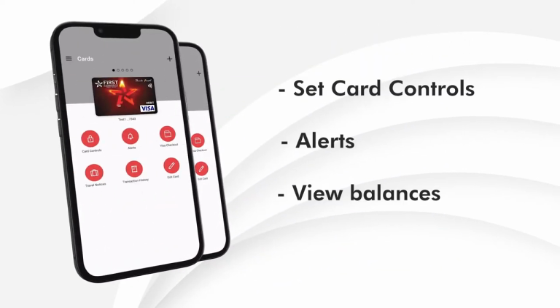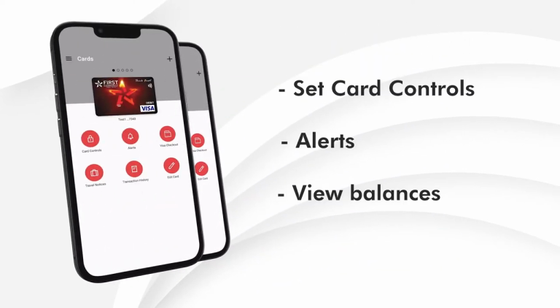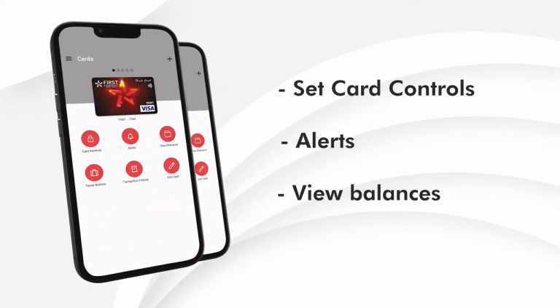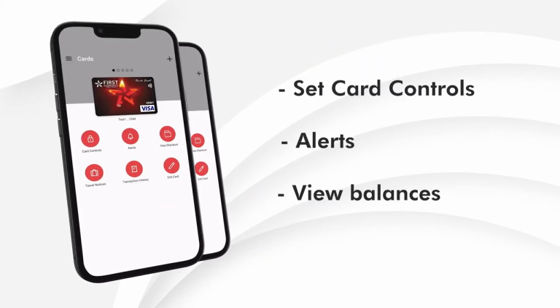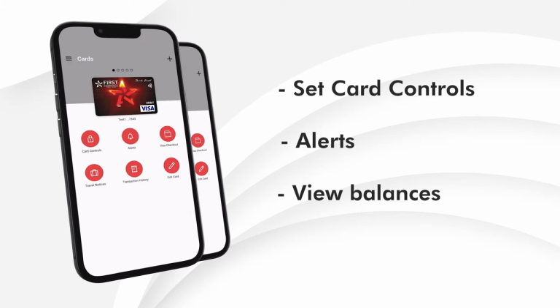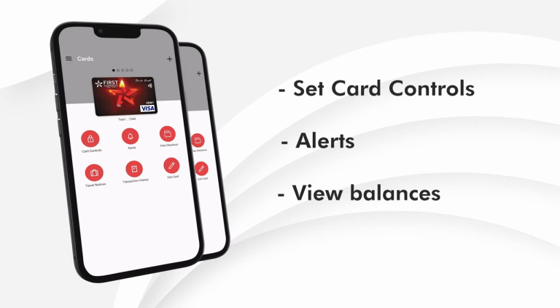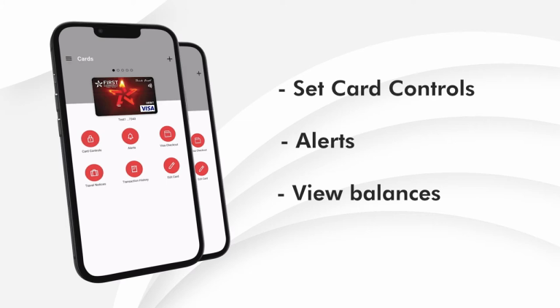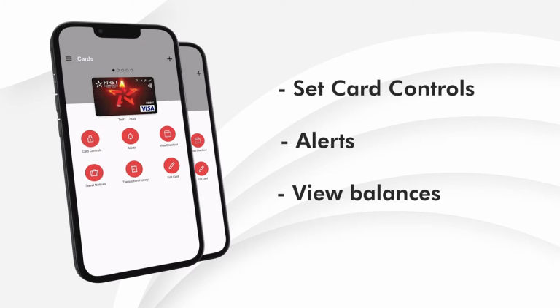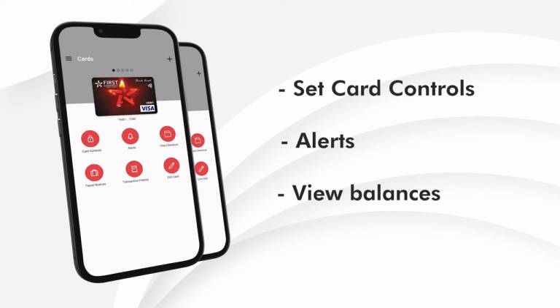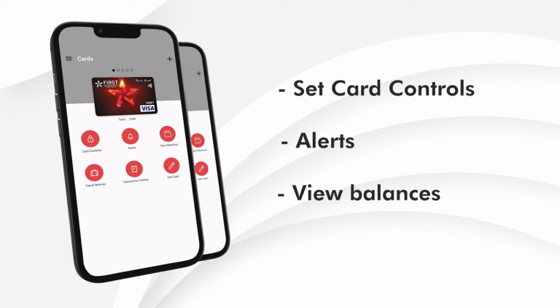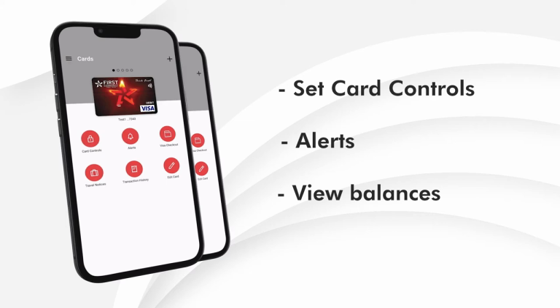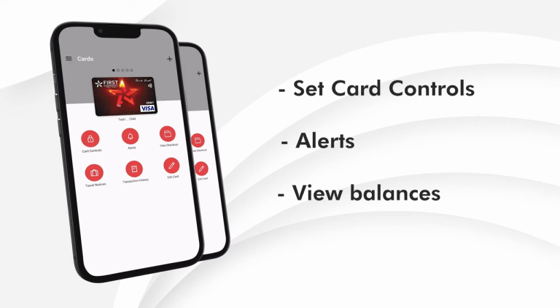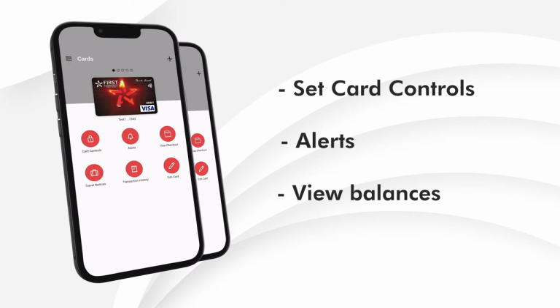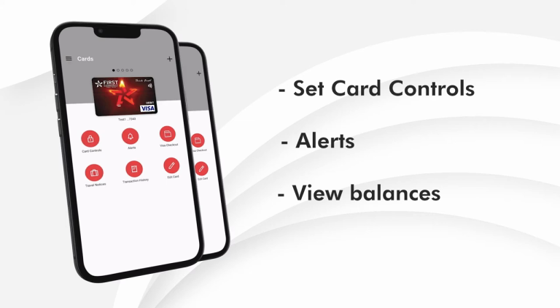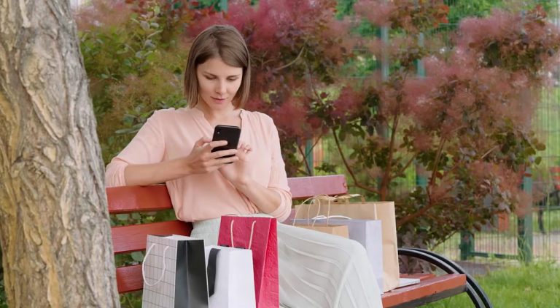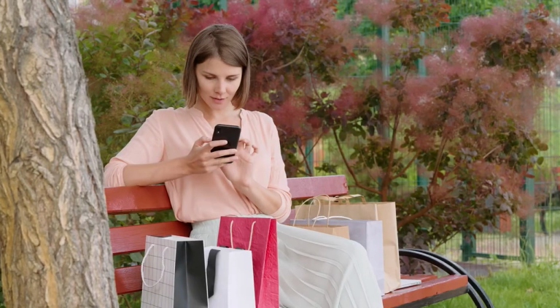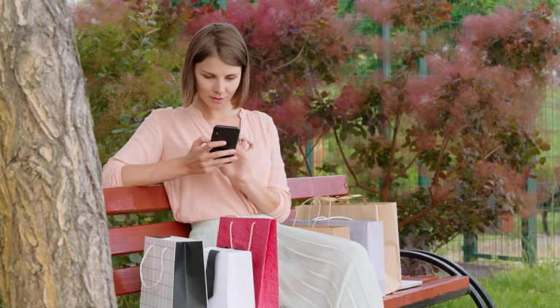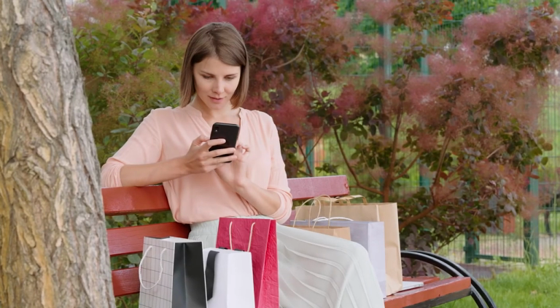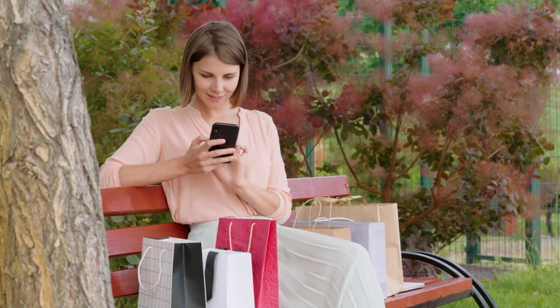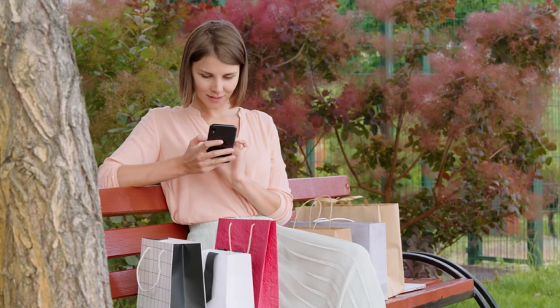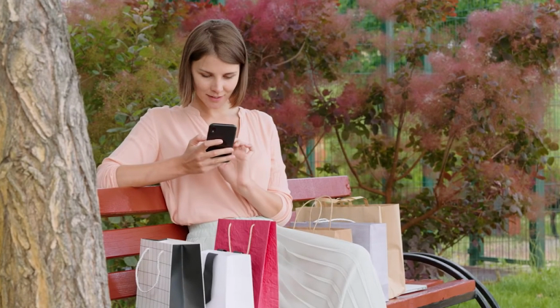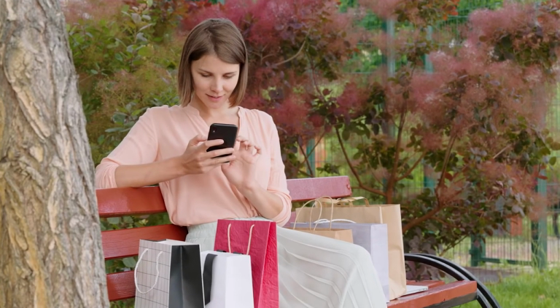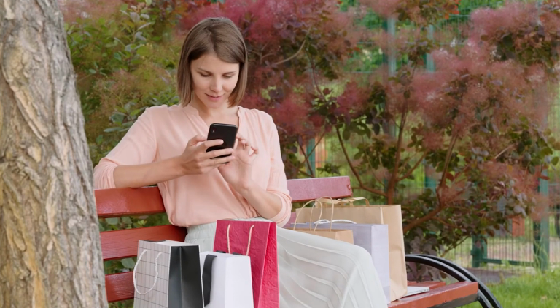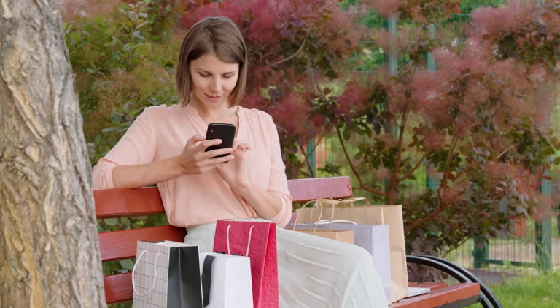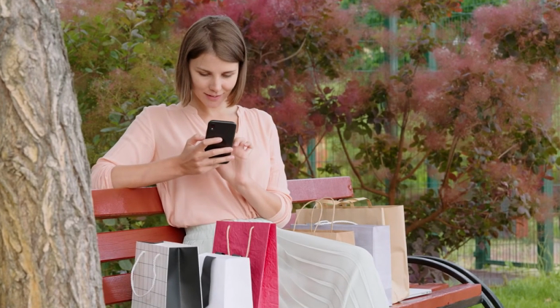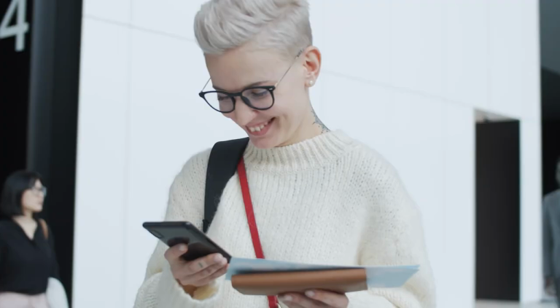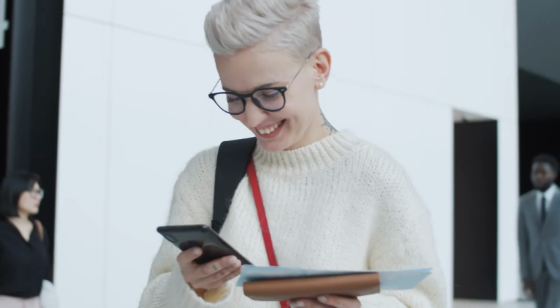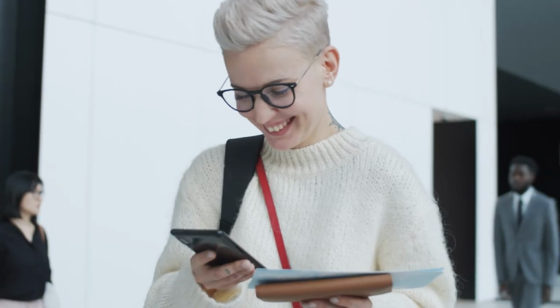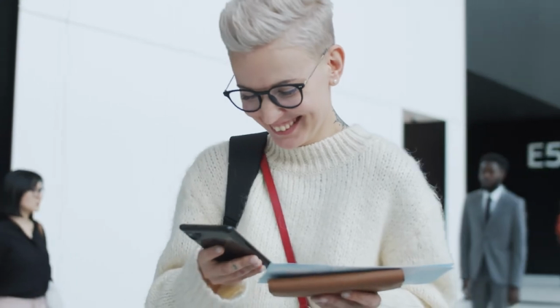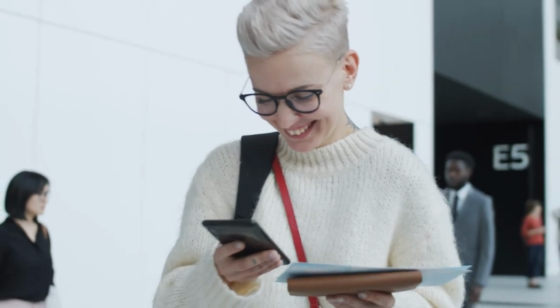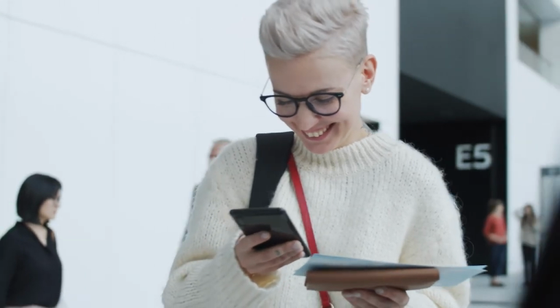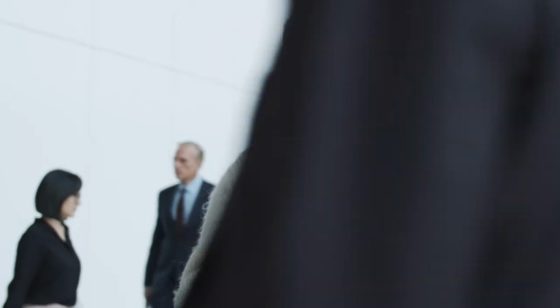Plus, view your current and available balances. Set travel notices before going on vacation to continue using your cards without a hassle.